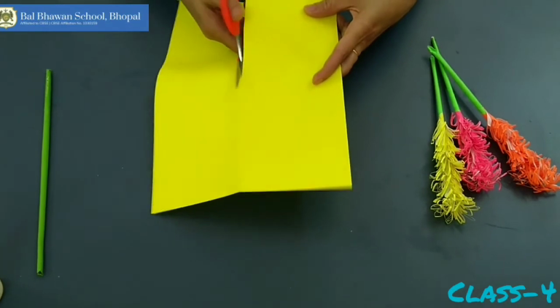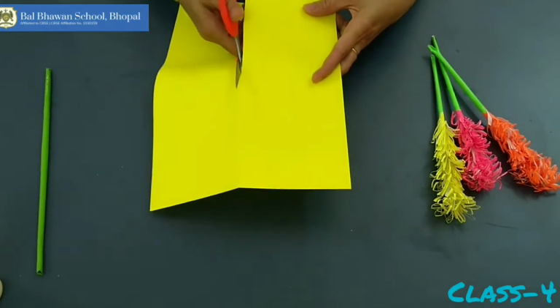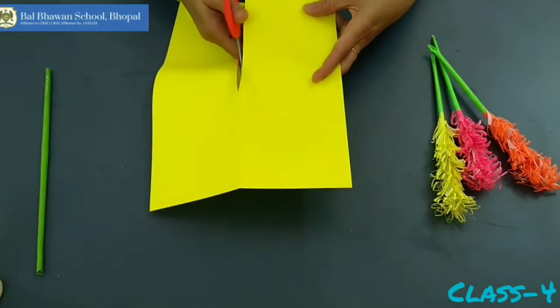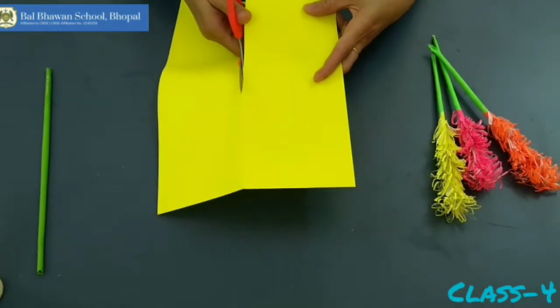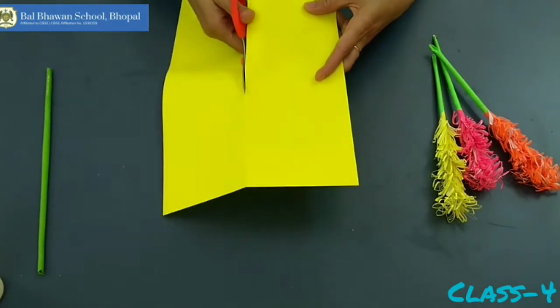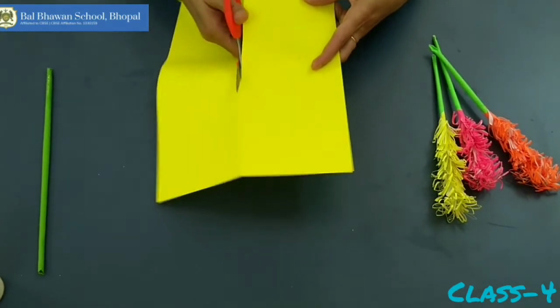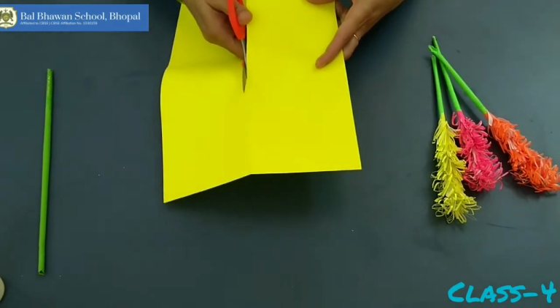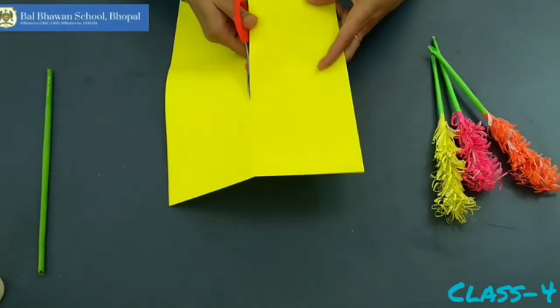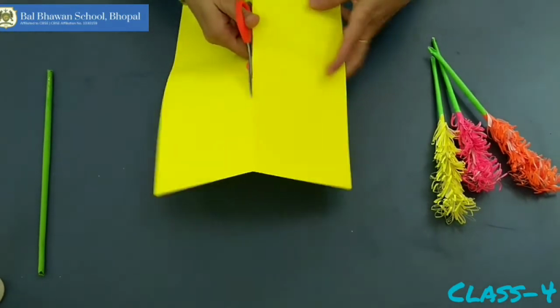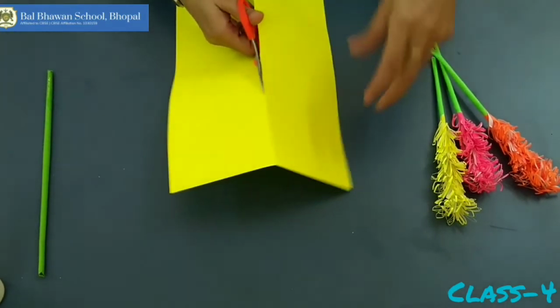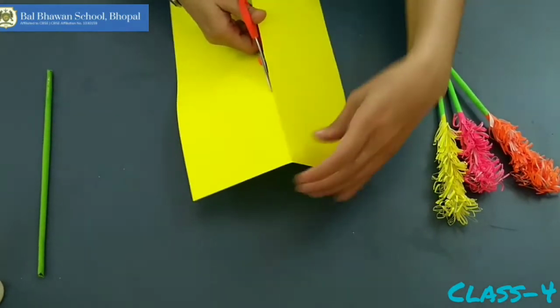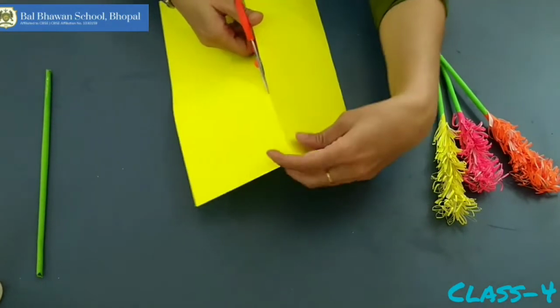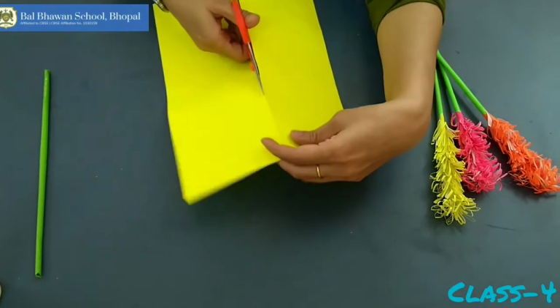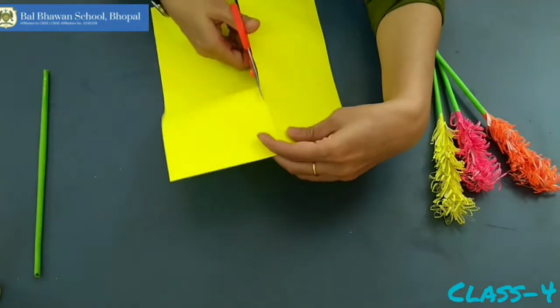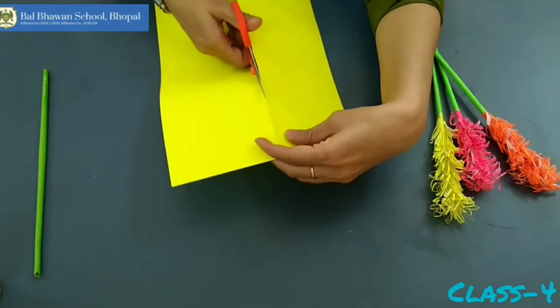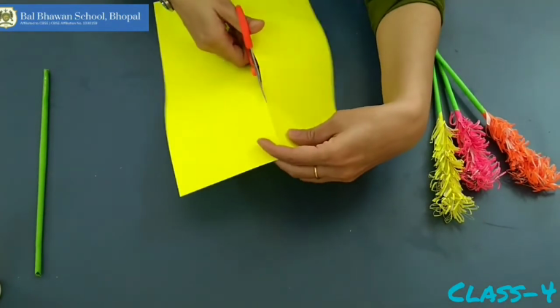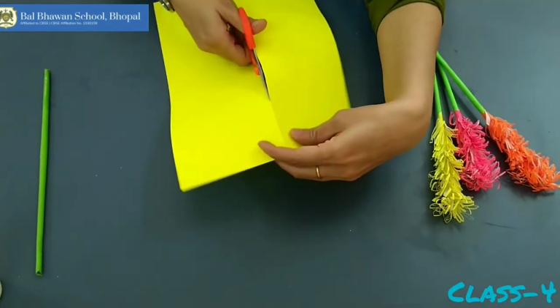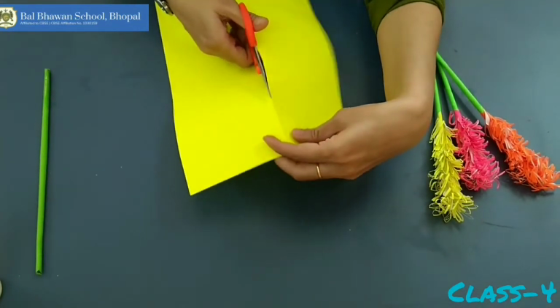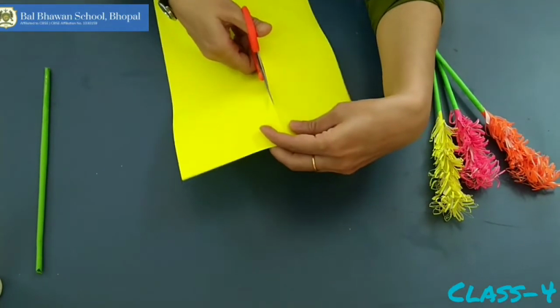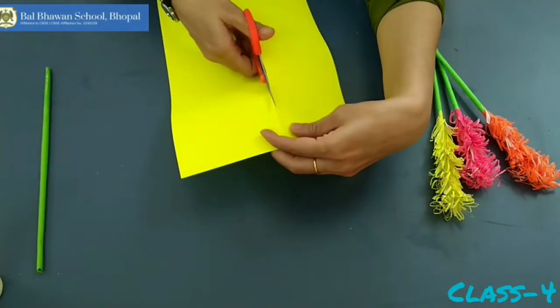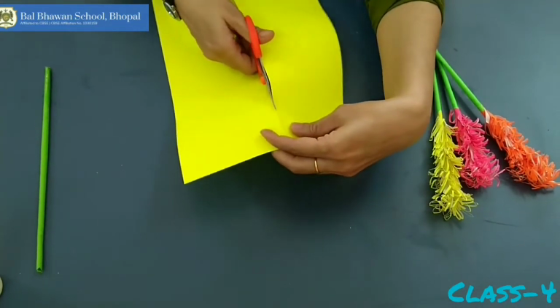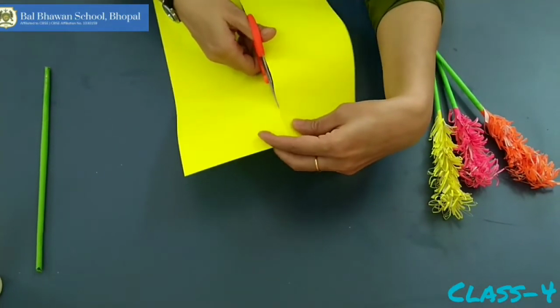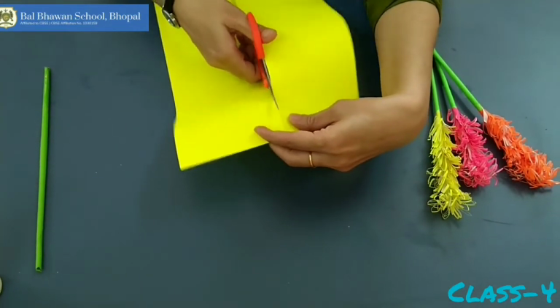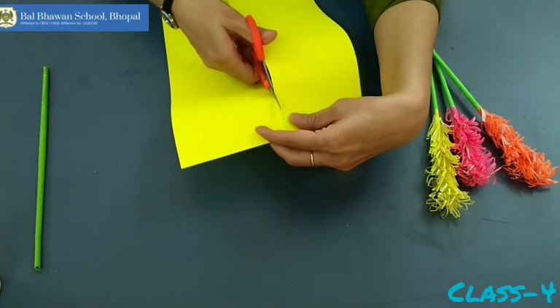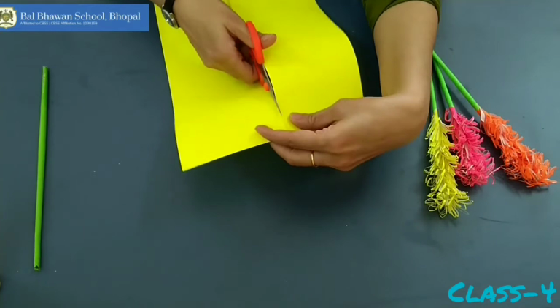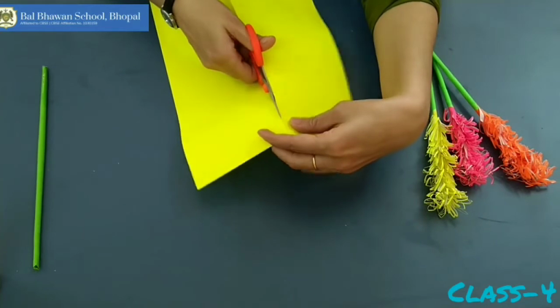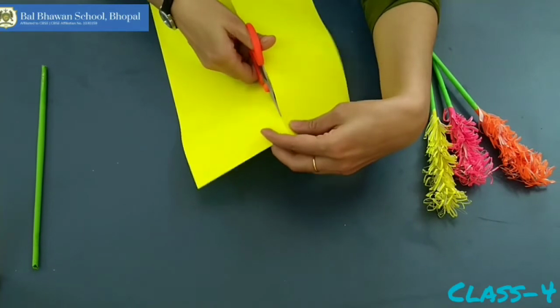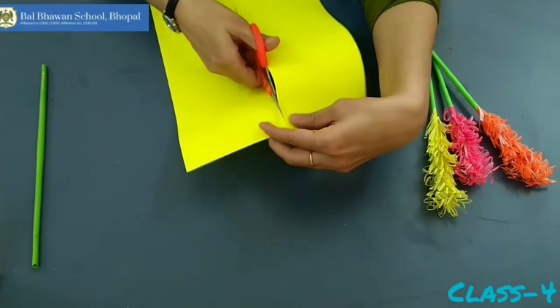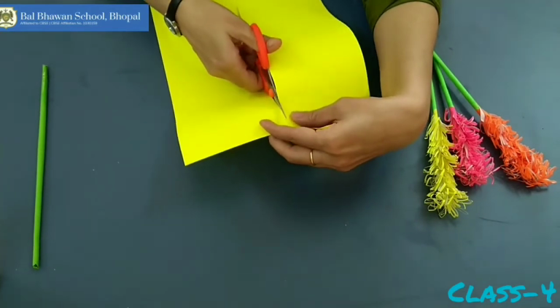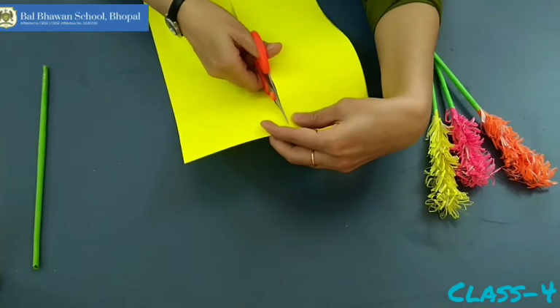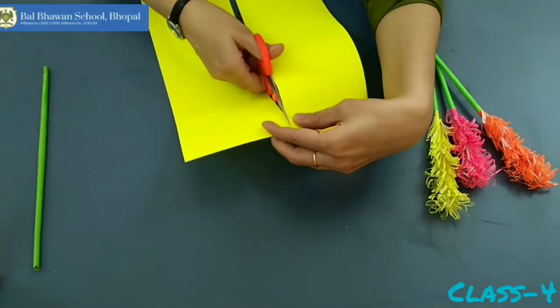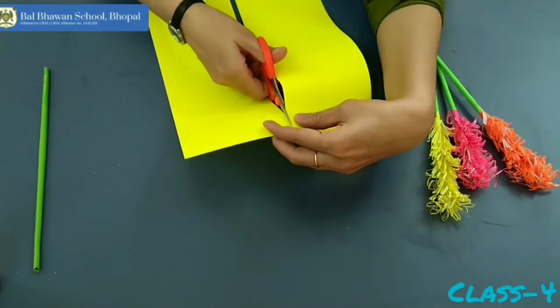Now cut this paper in this way. For cutting, you can take help of your parents or elder brother or sister.